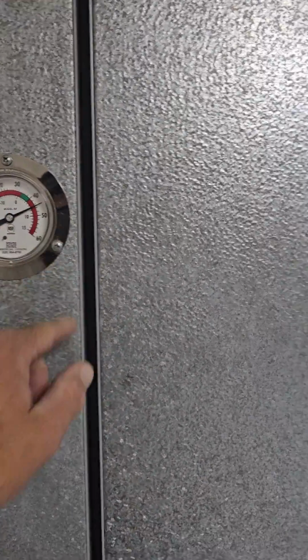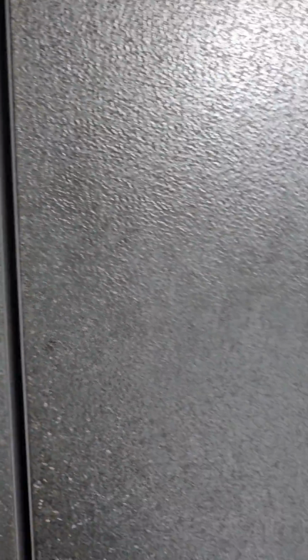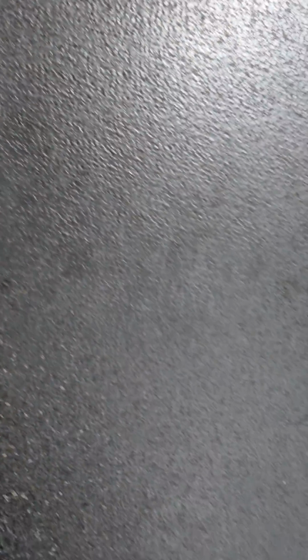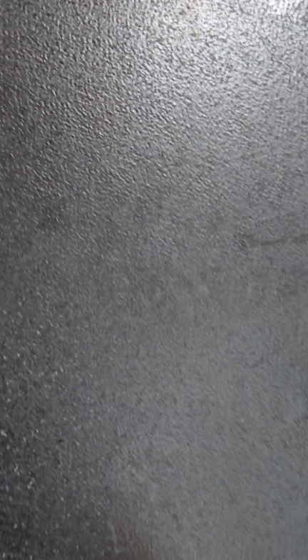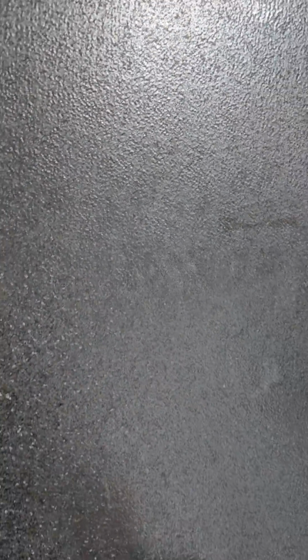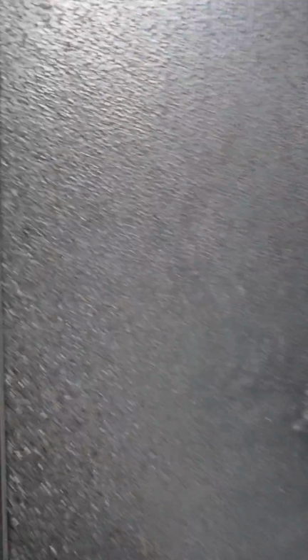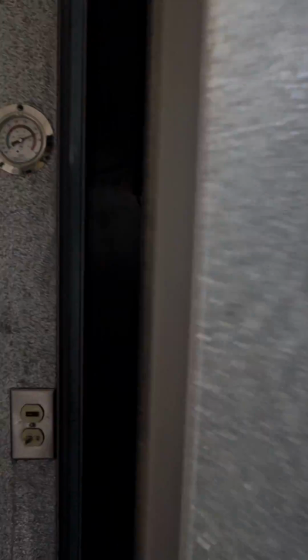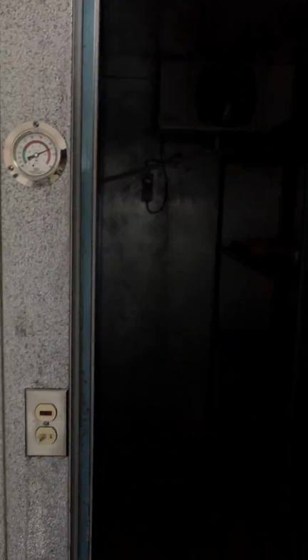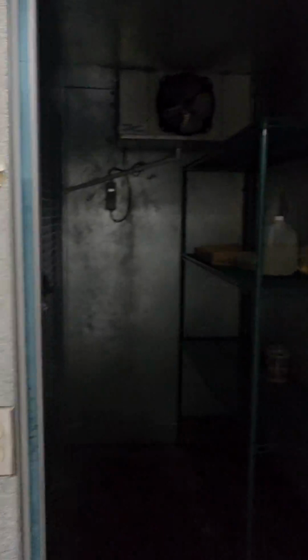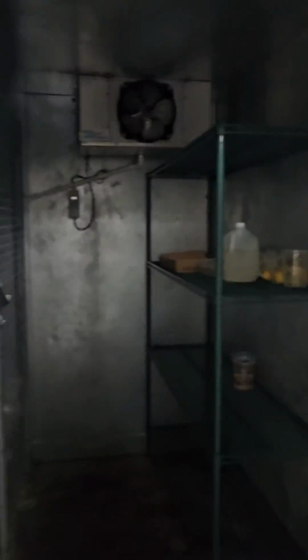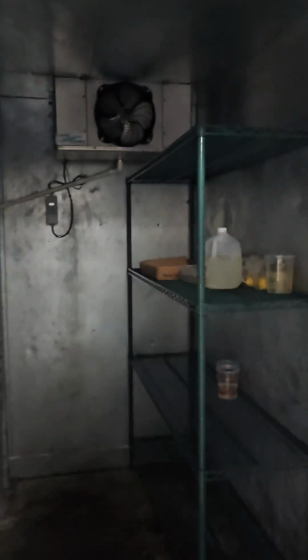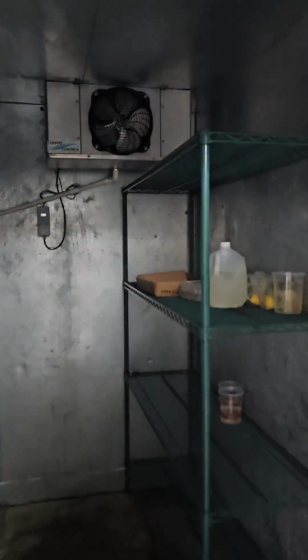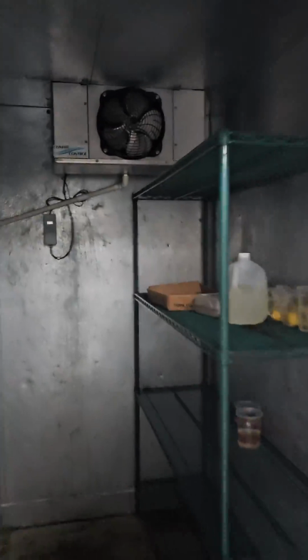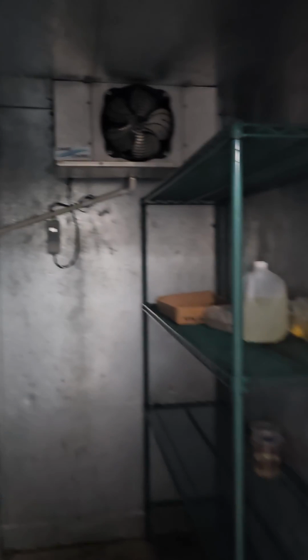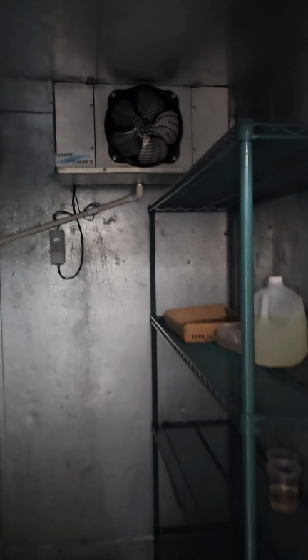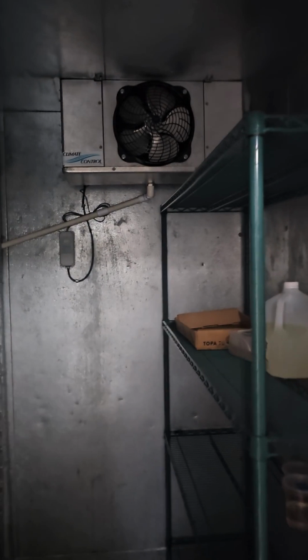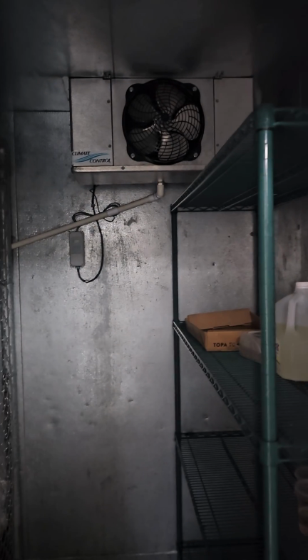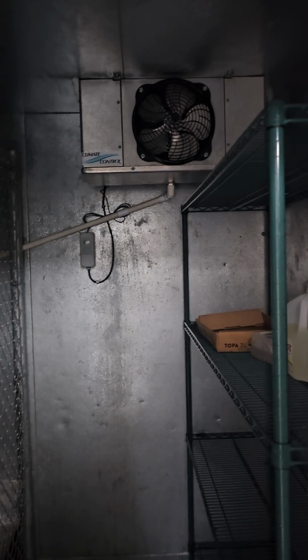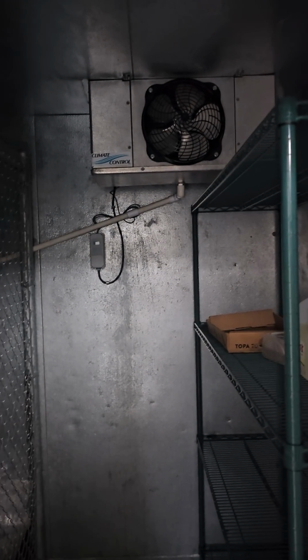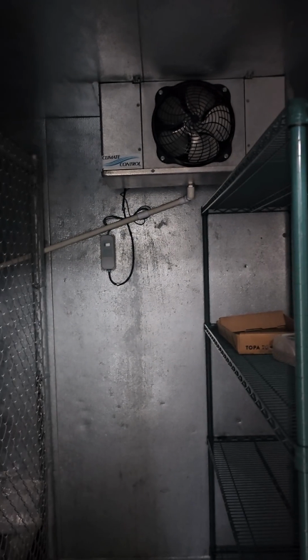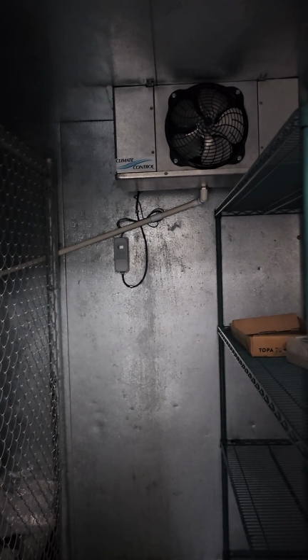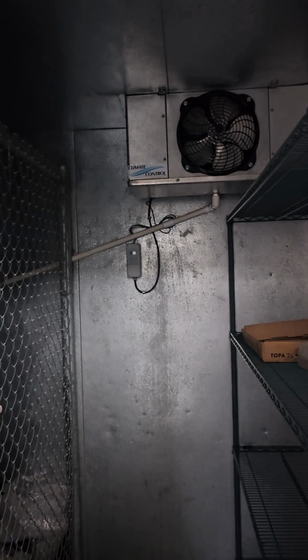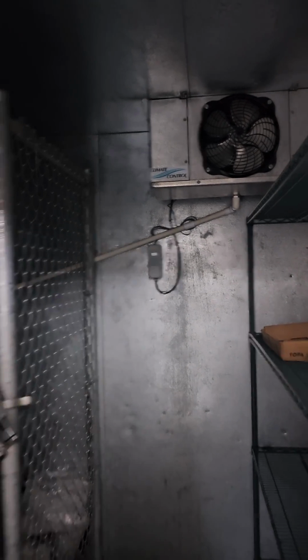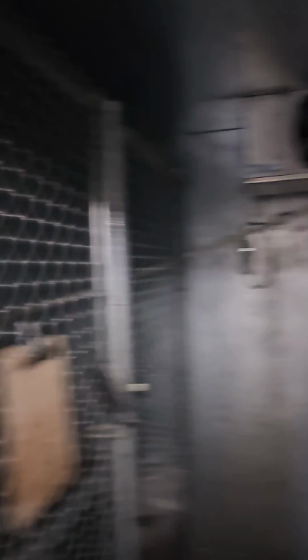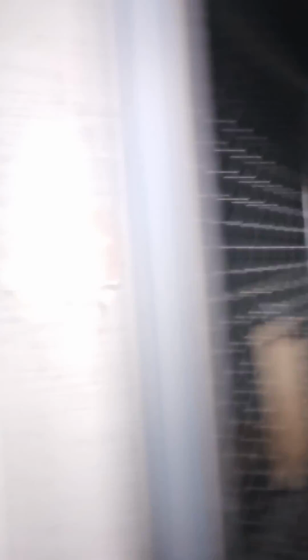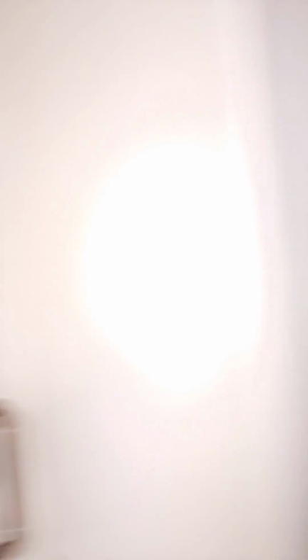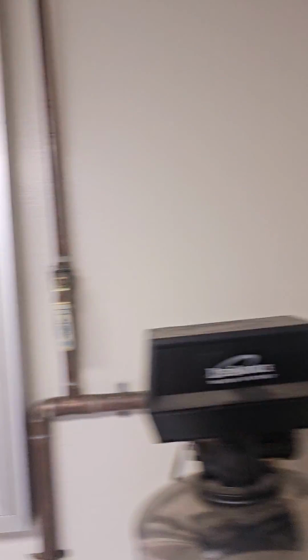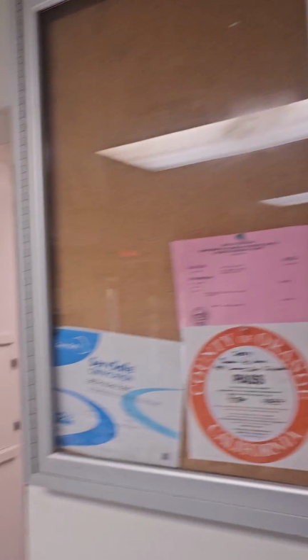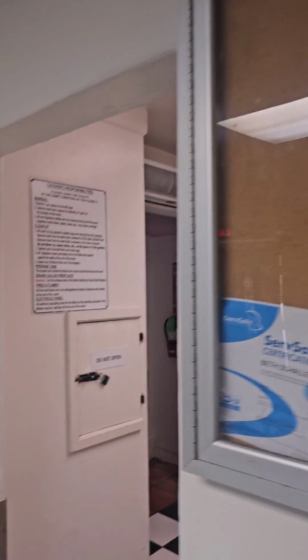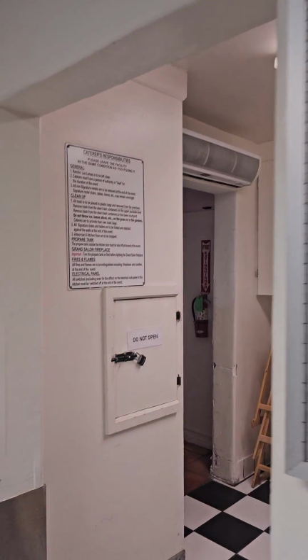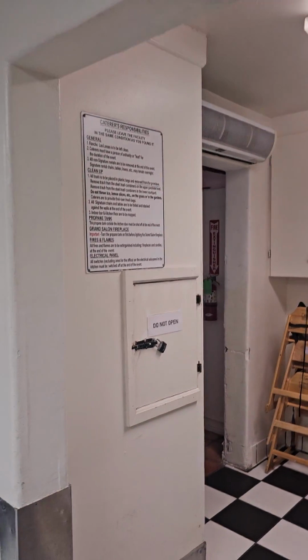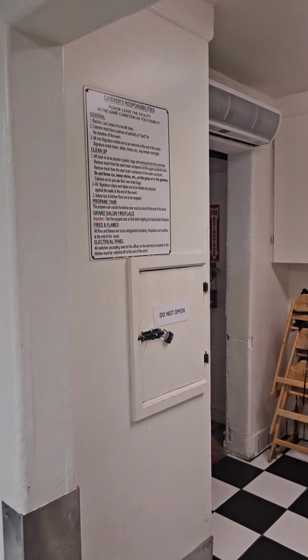Definitely no power. Fans off, lights off.